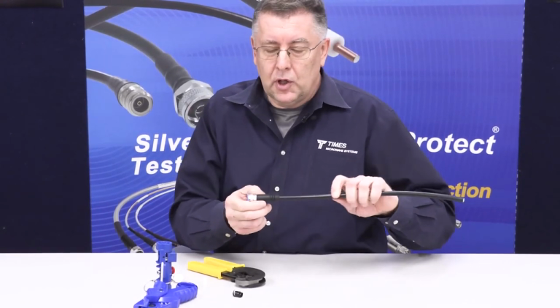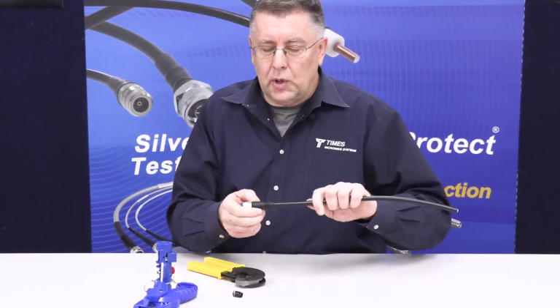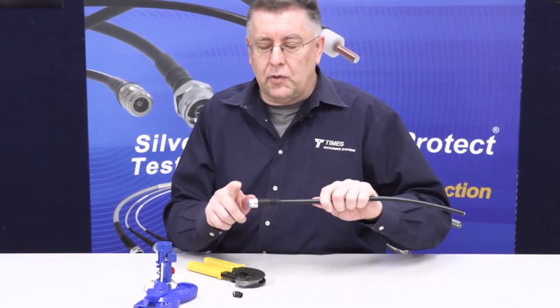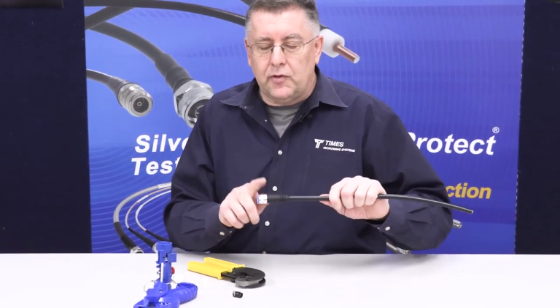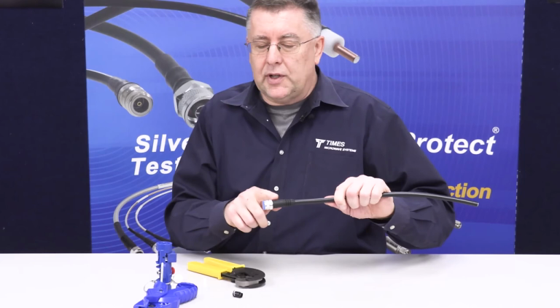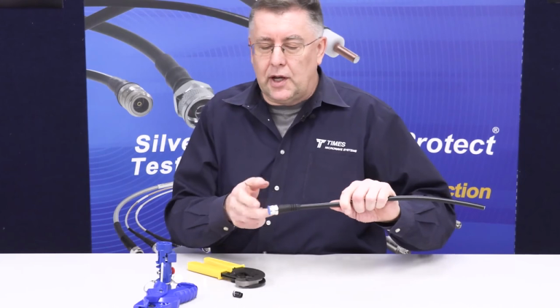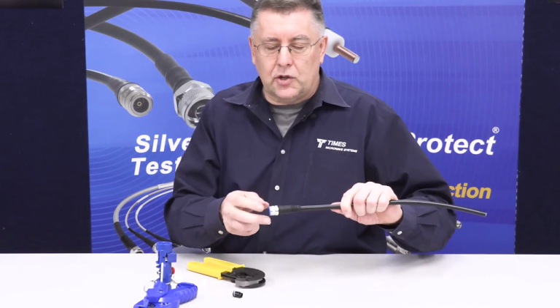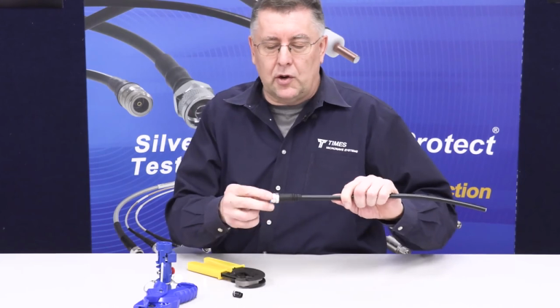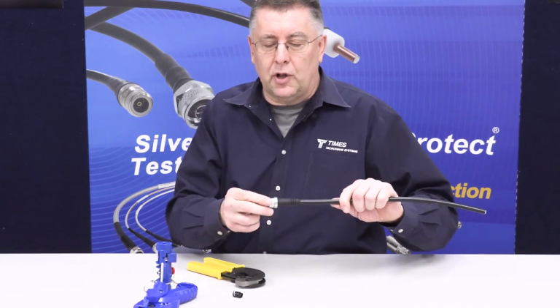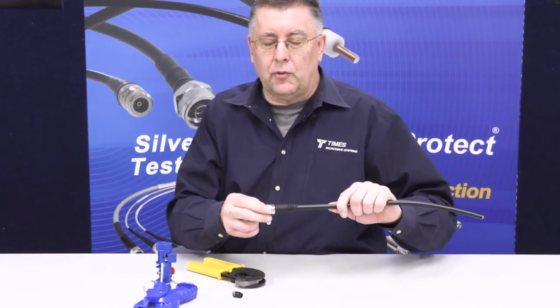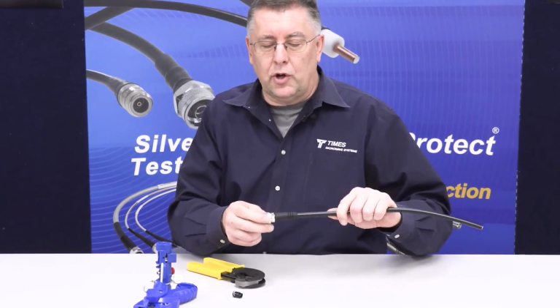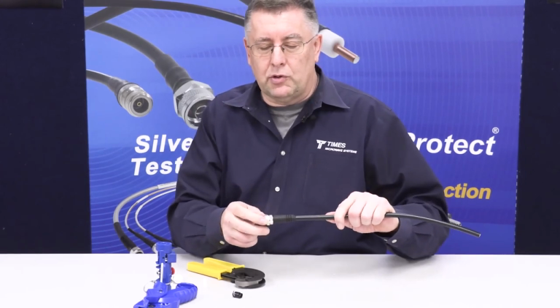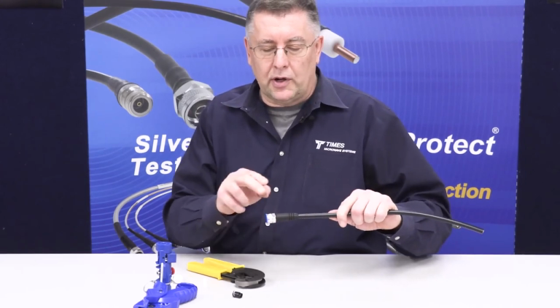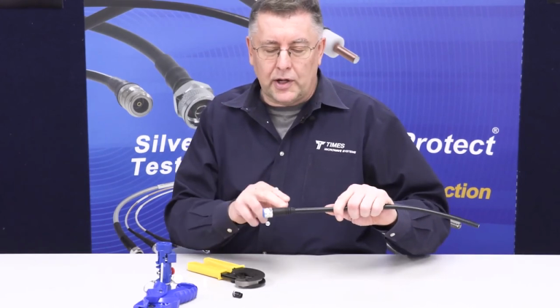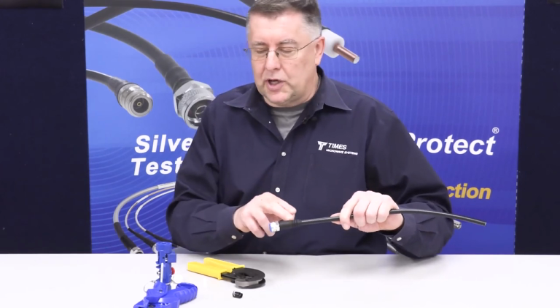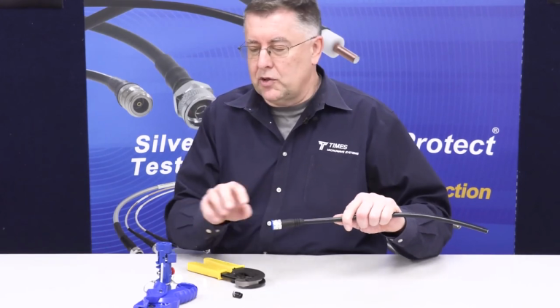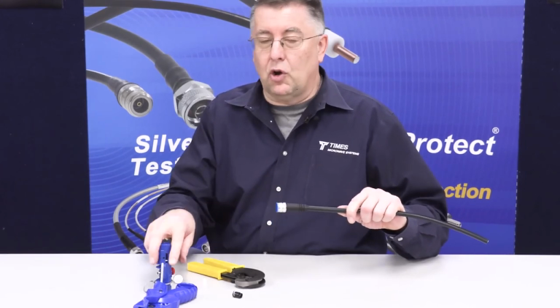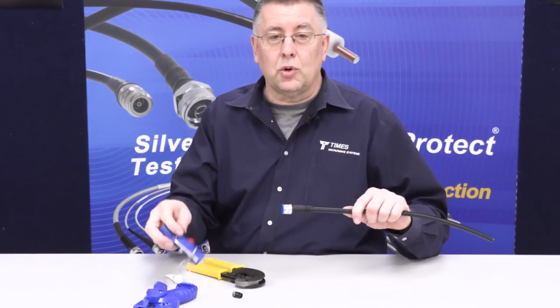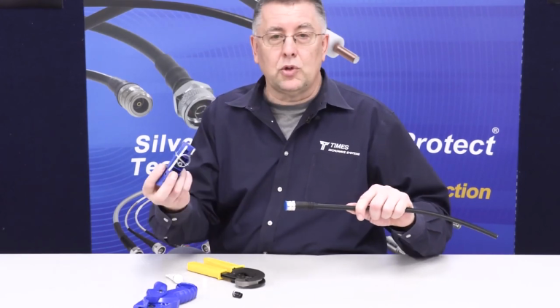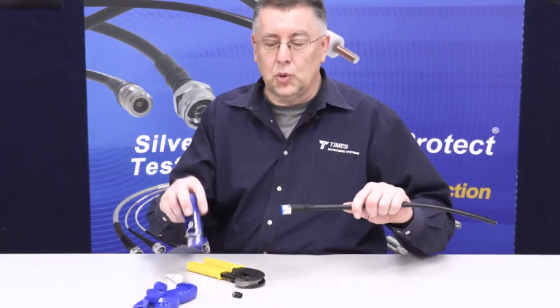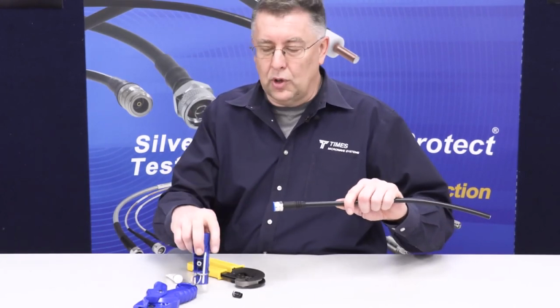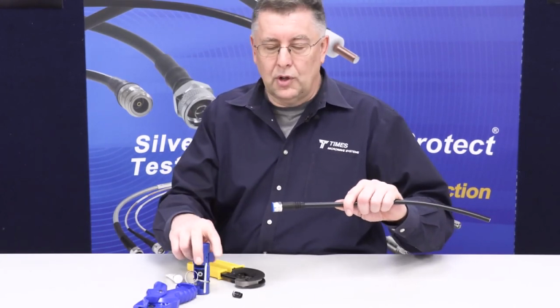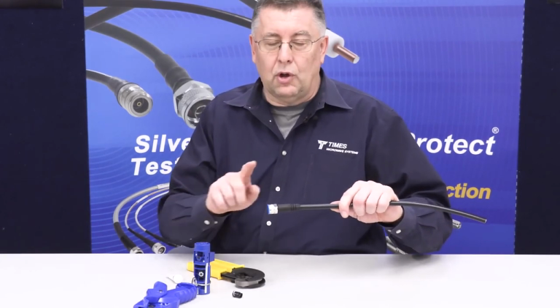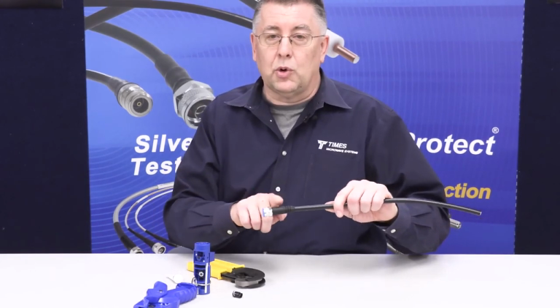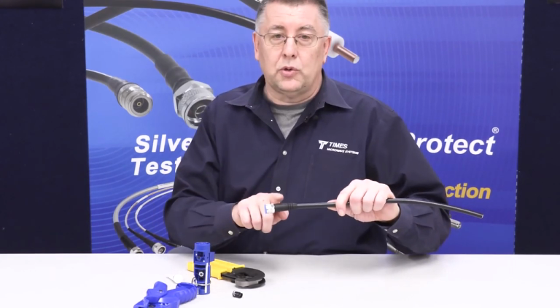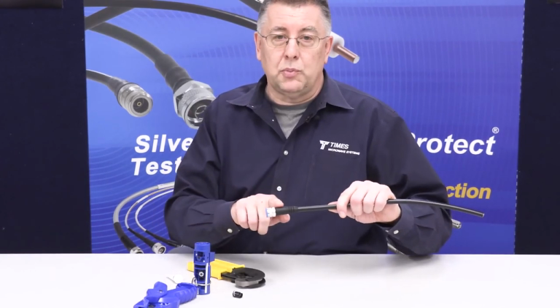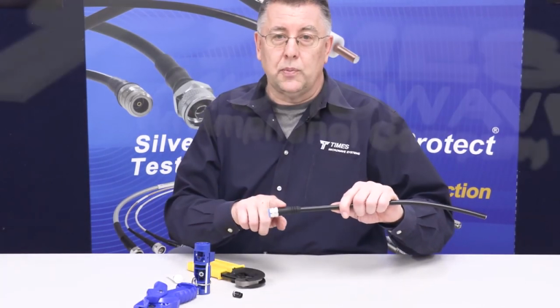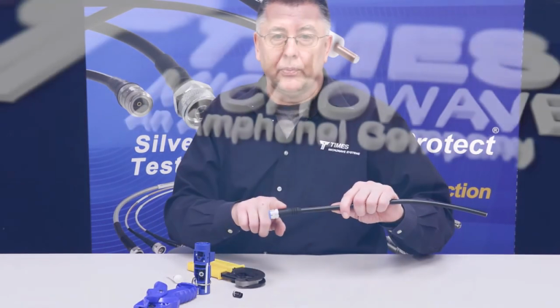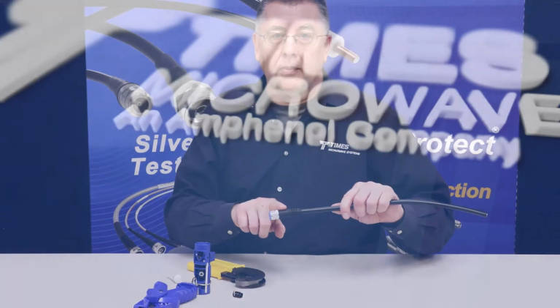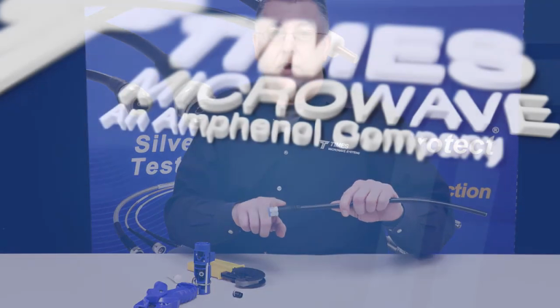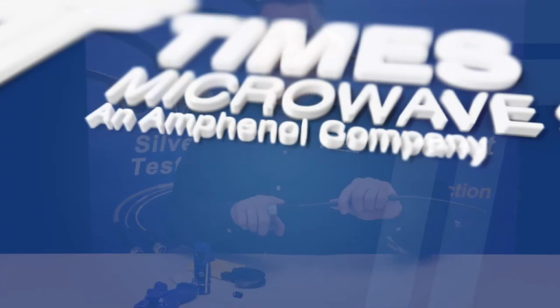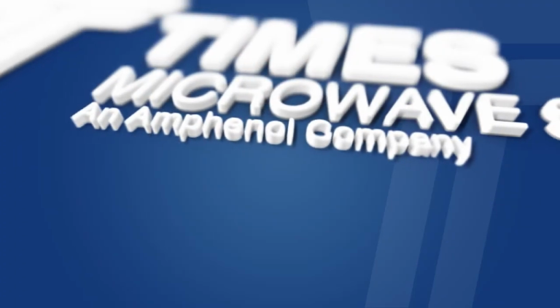We have over 50 connectors now for LMR400 that are X-Series, all work with the tool, all work with the boot. Thank you.